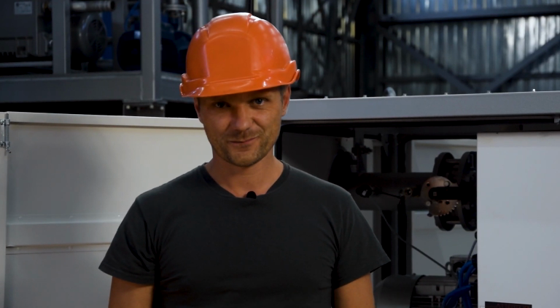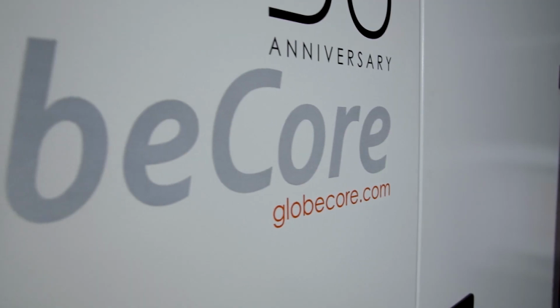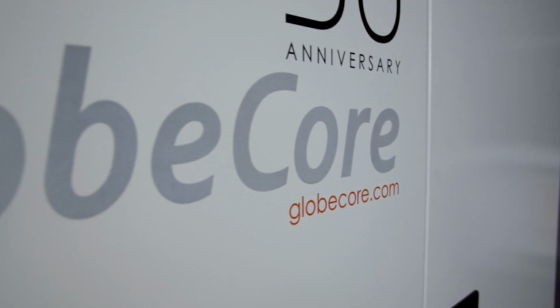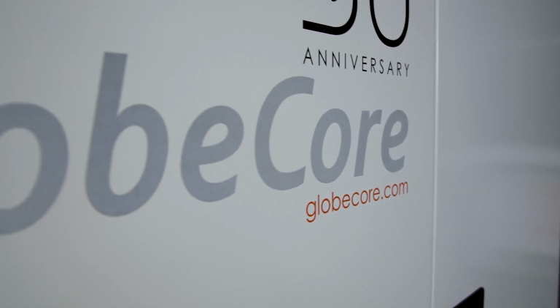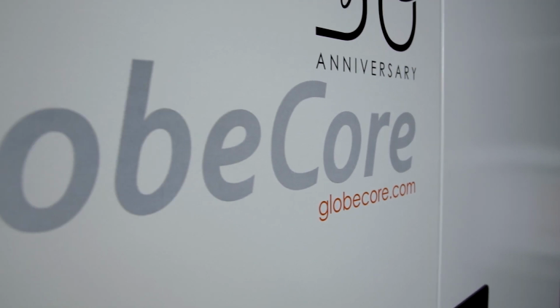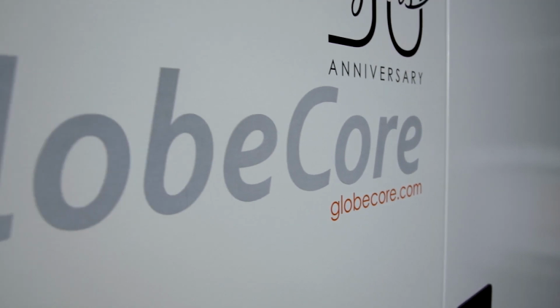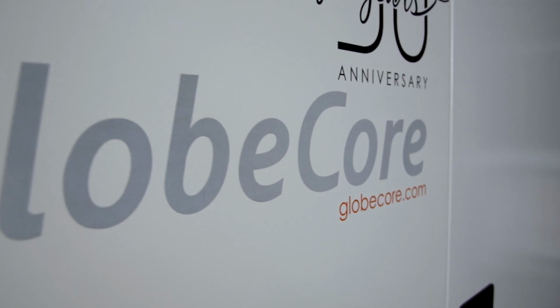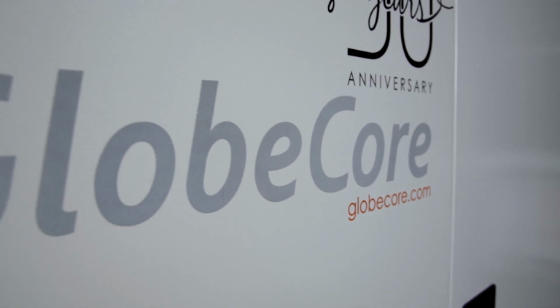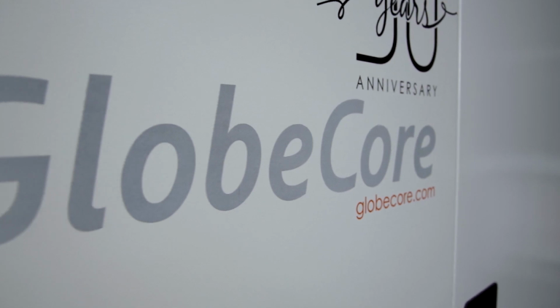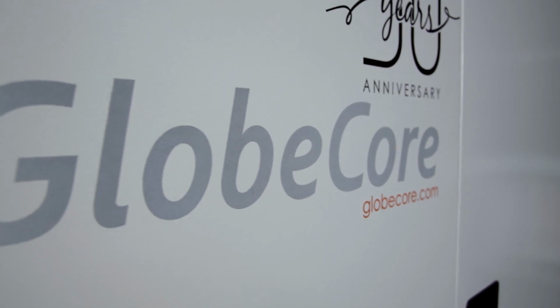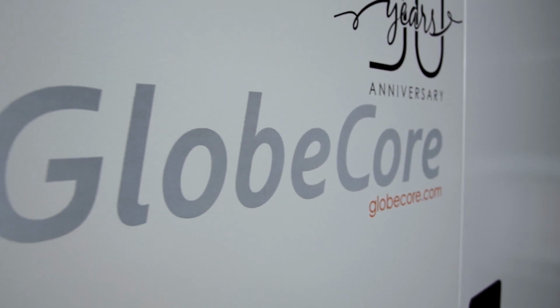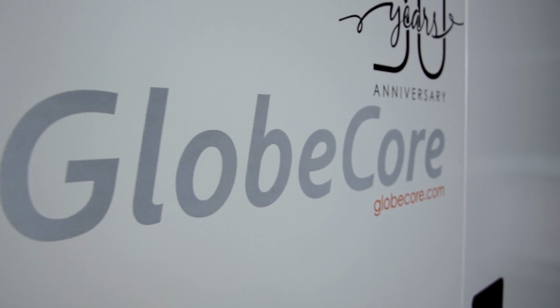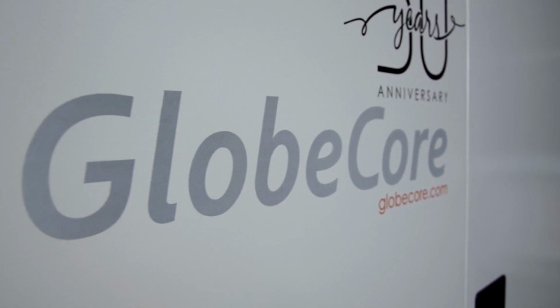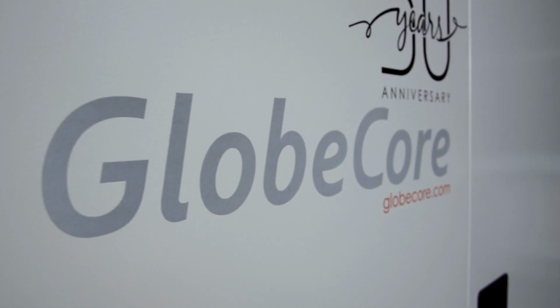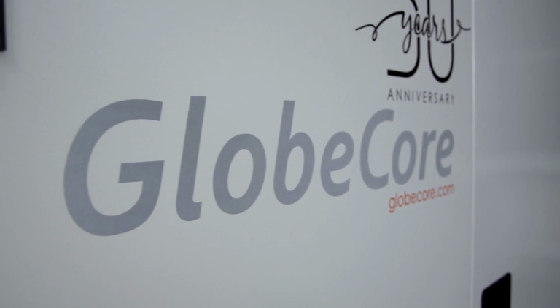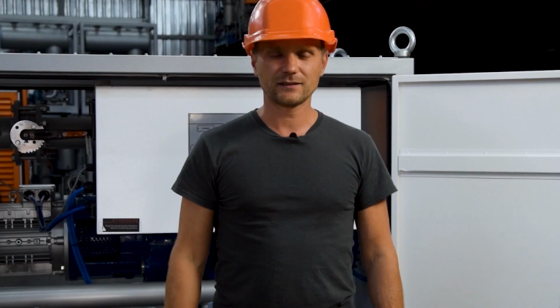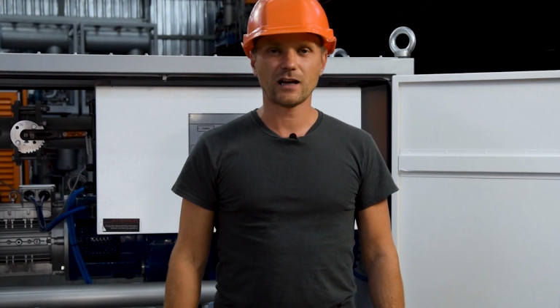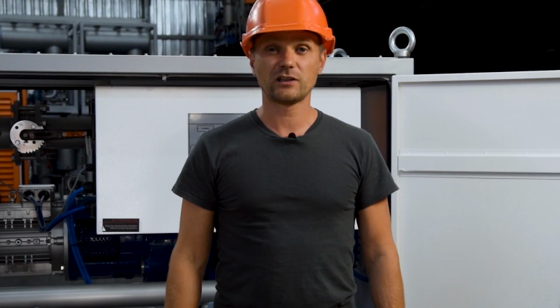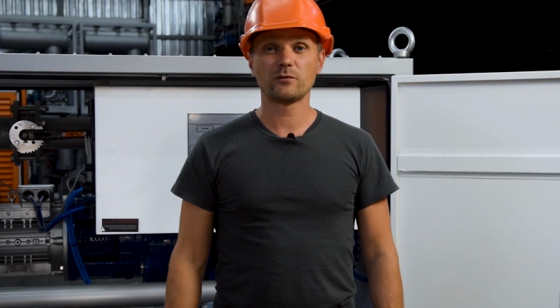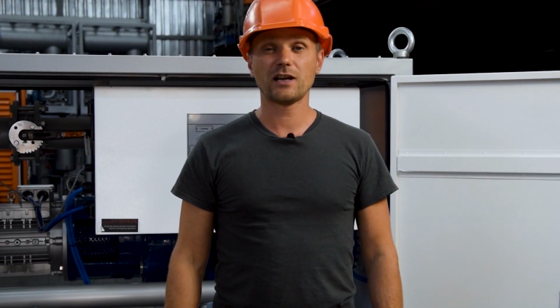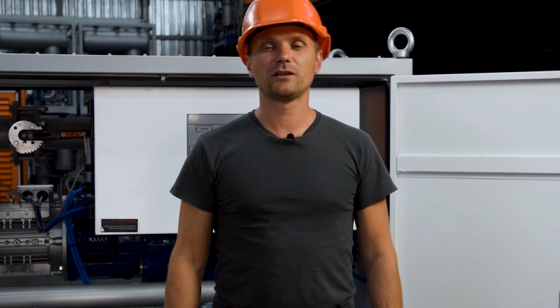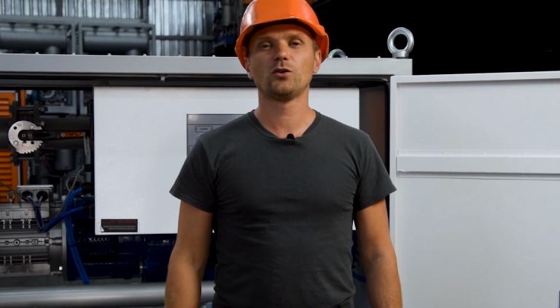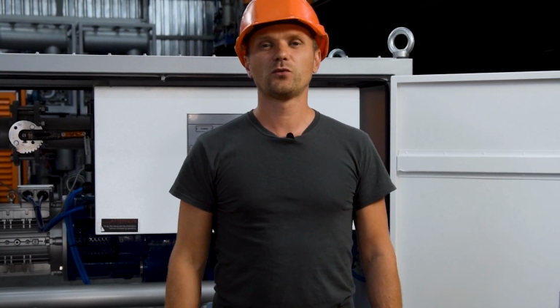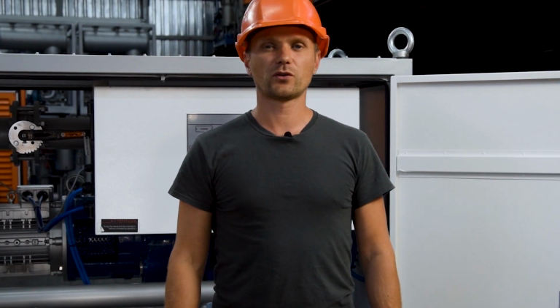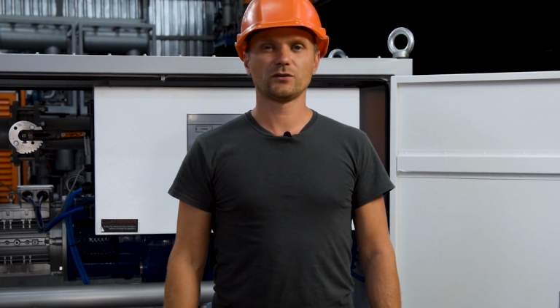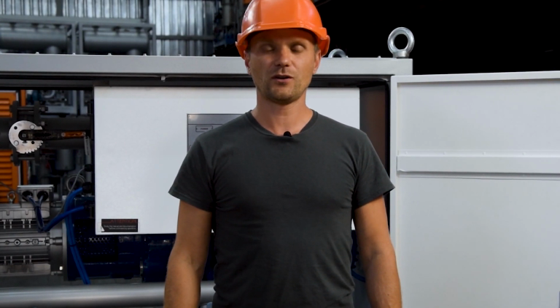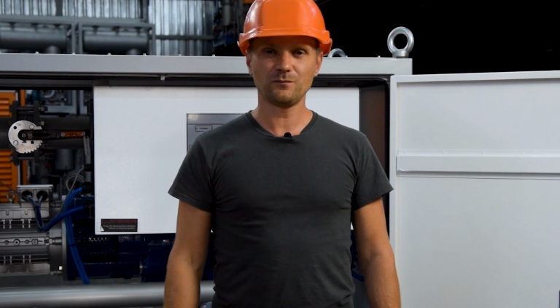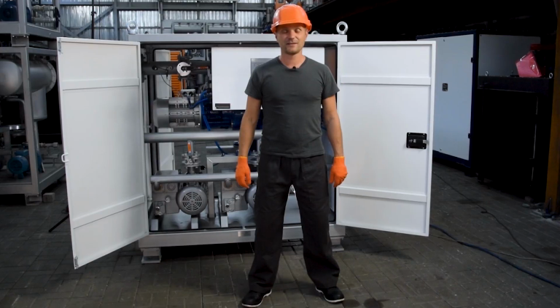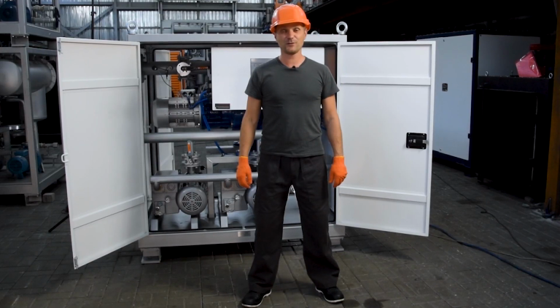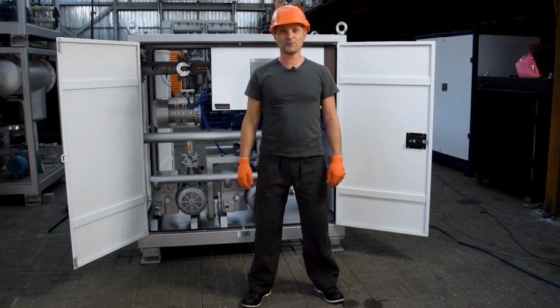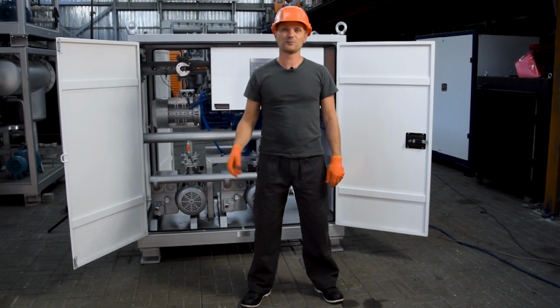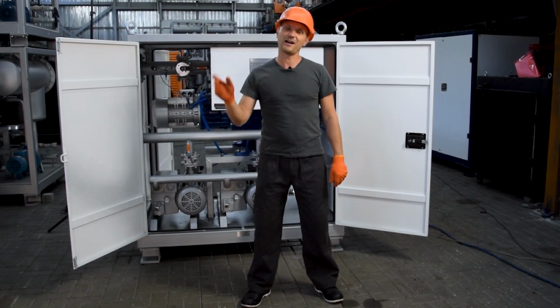For more information, please visit our website www.globecore.com. See you soon, bye!